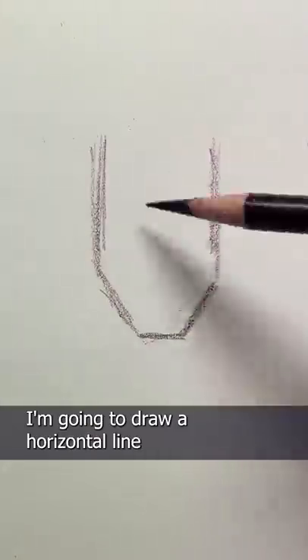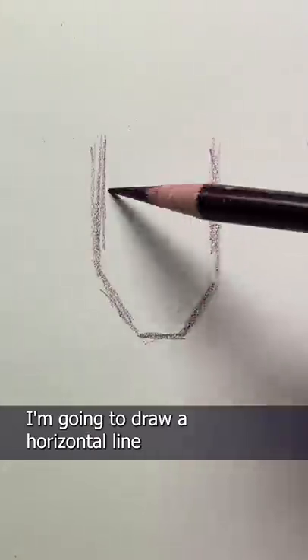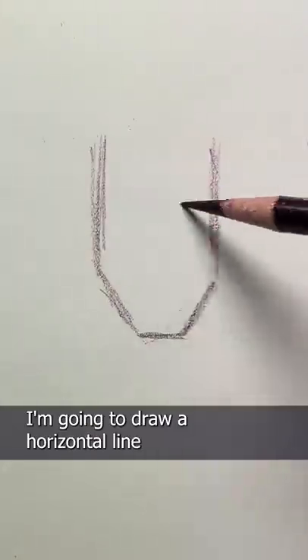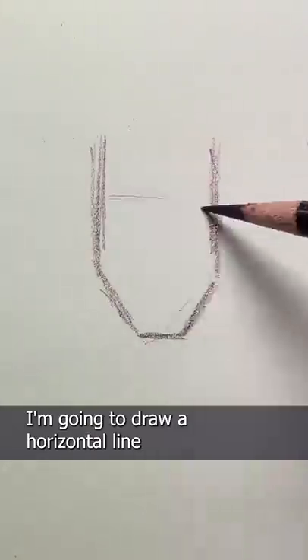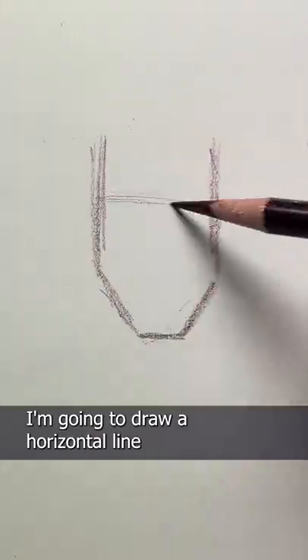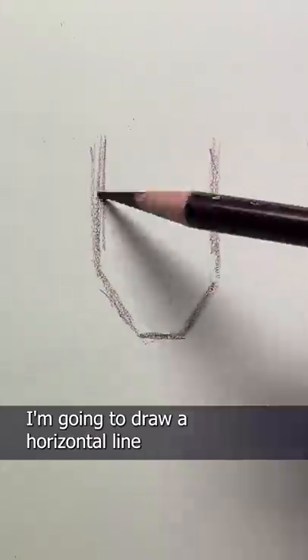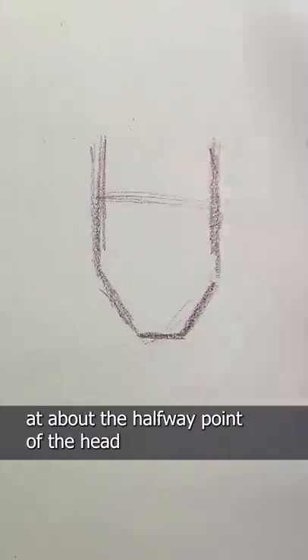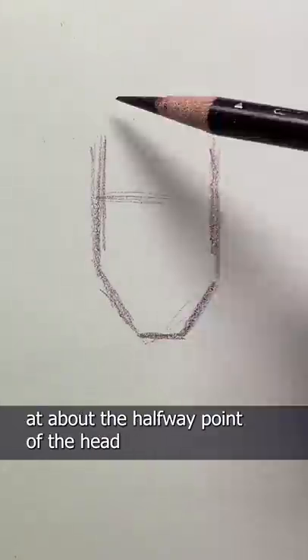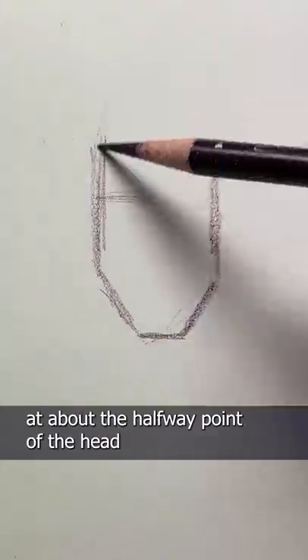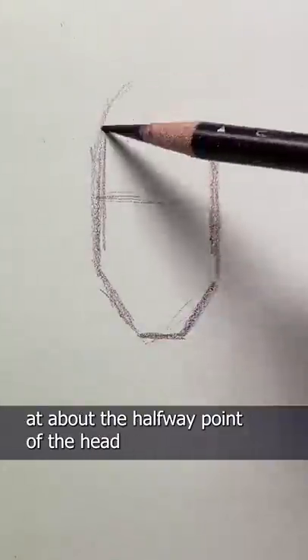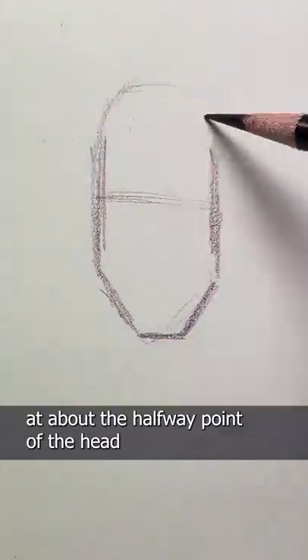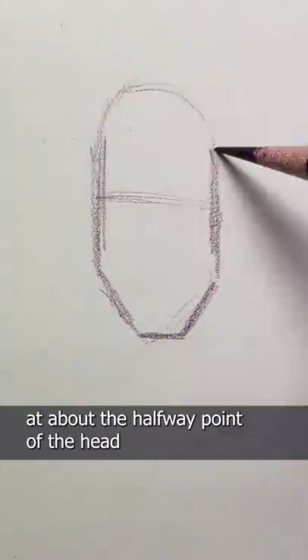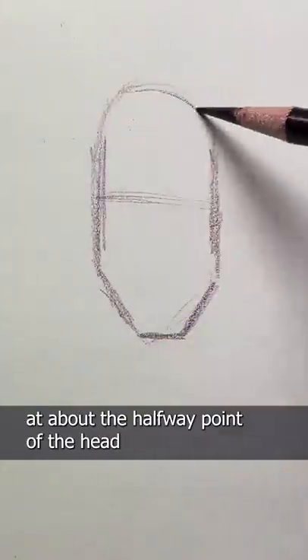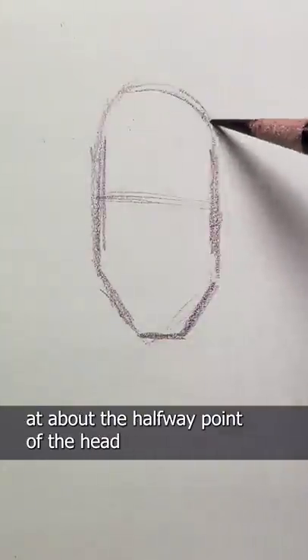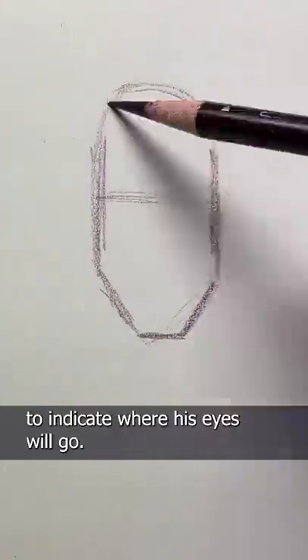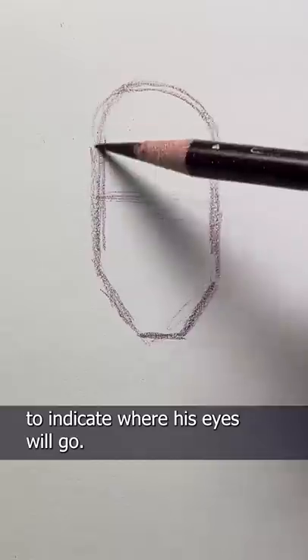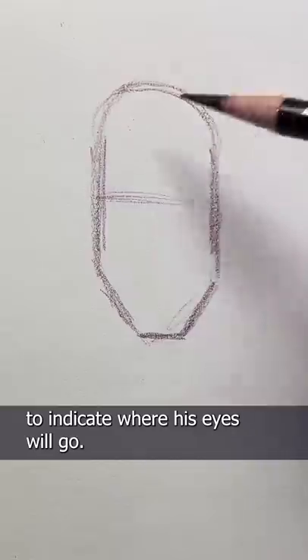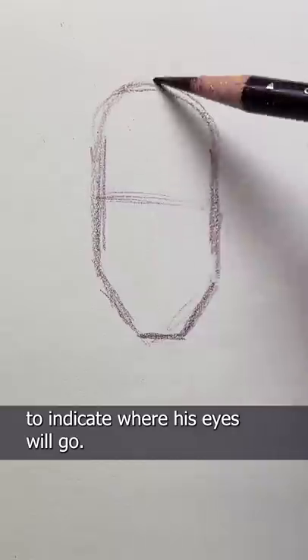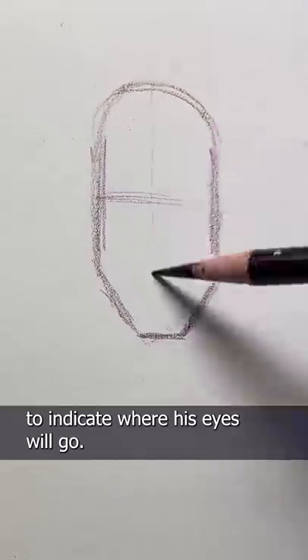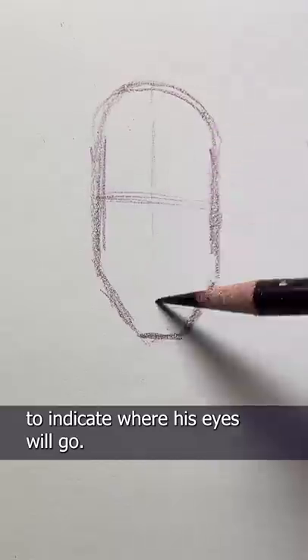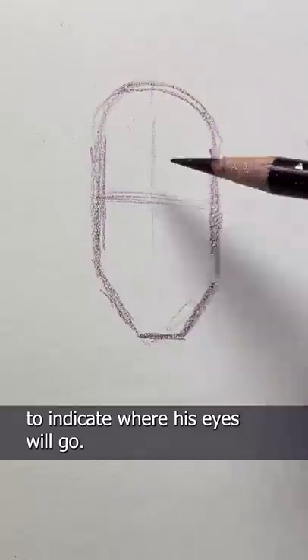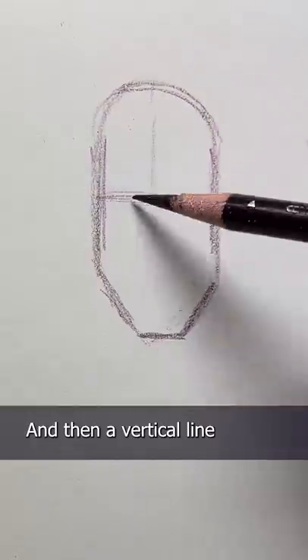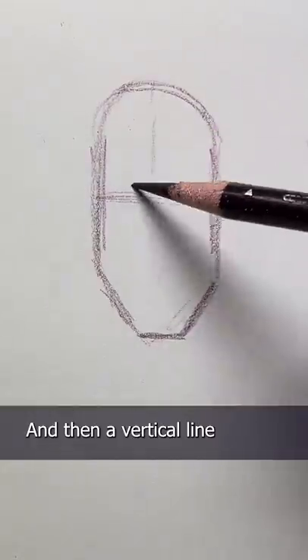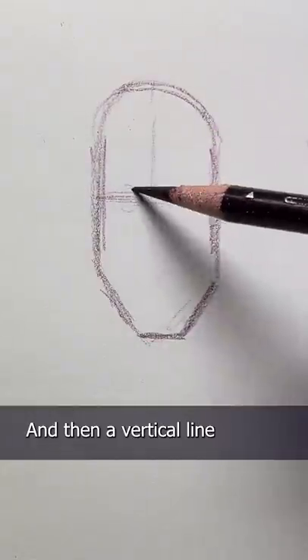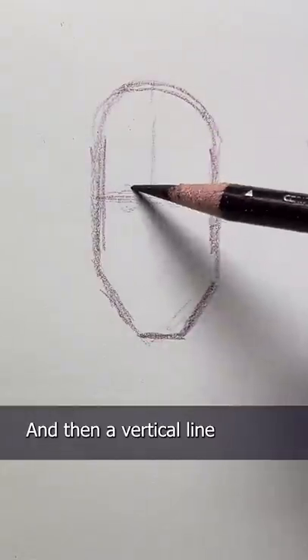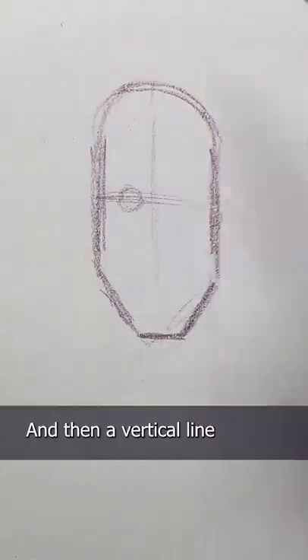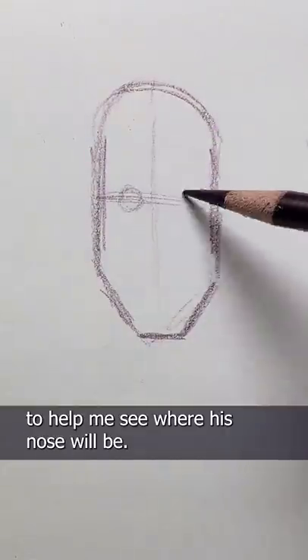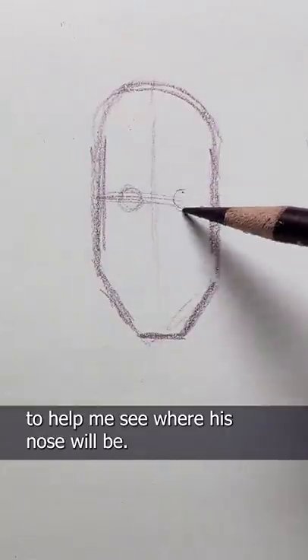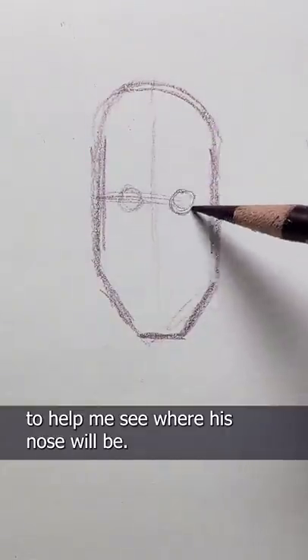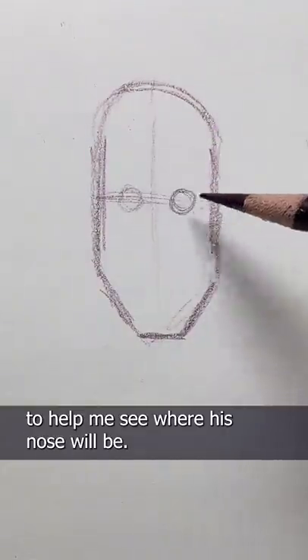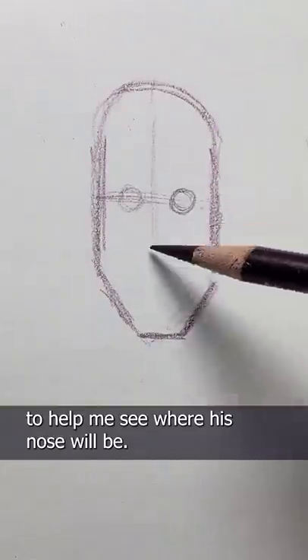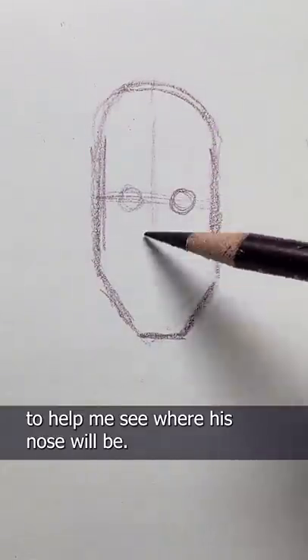I'm going to draw a horizontal line at about the halfway point of the head to indicate where his eyes will go, and then a vertical line to help me see where his nose will be.